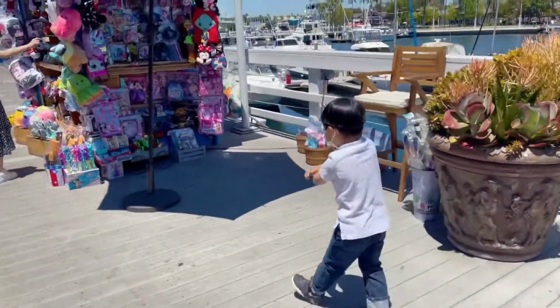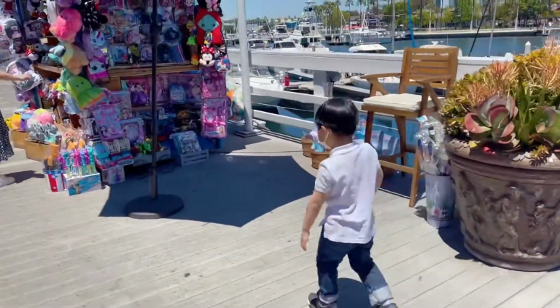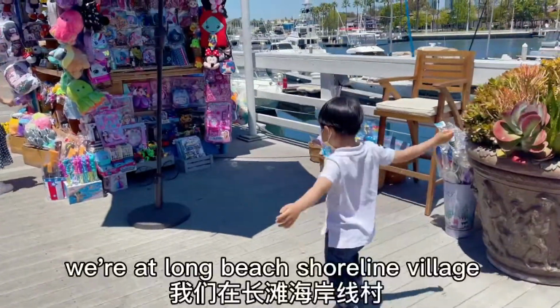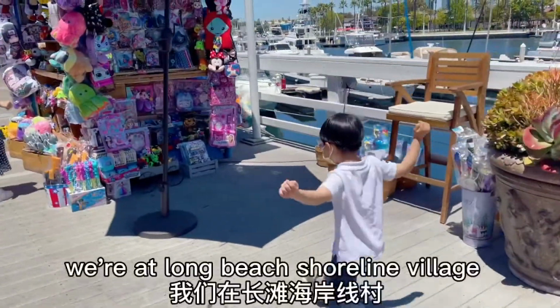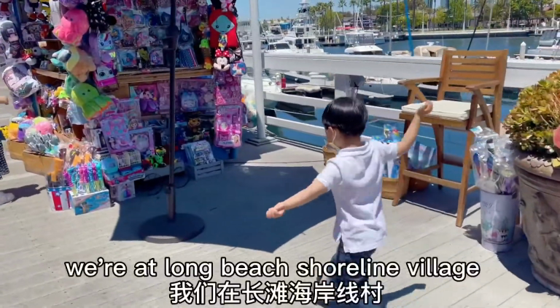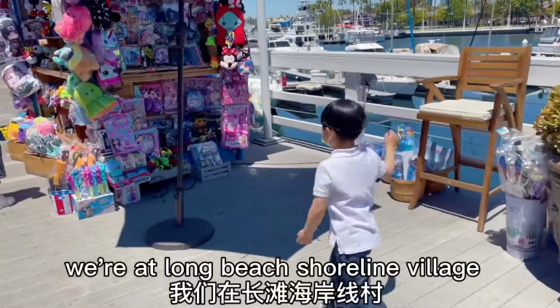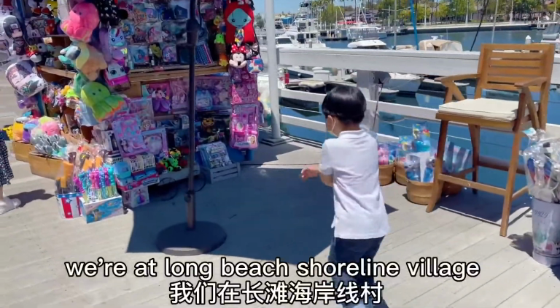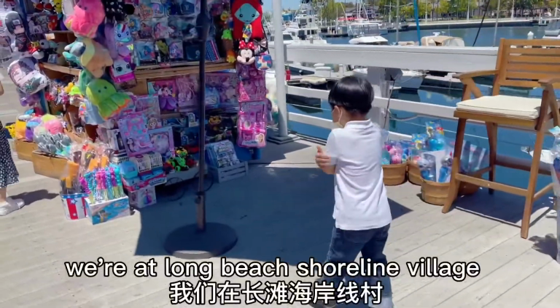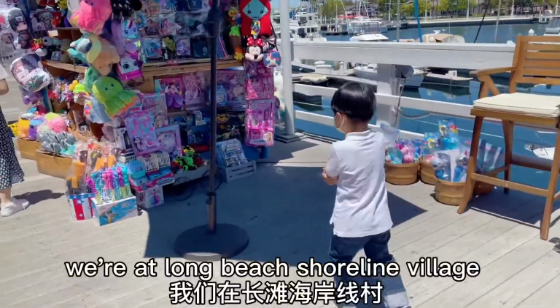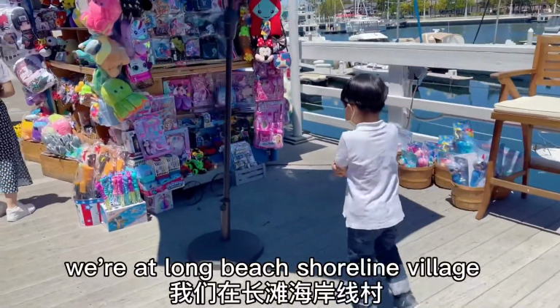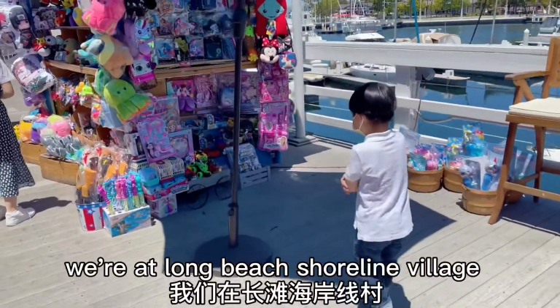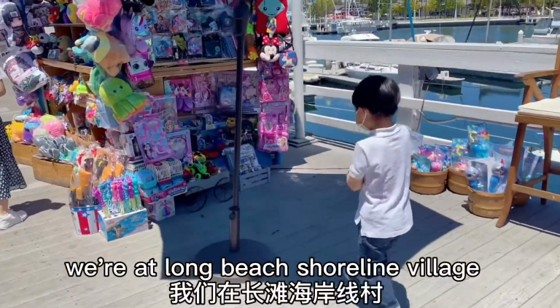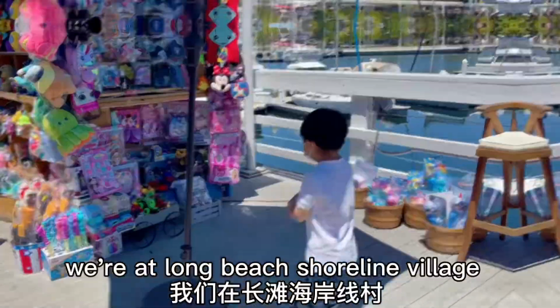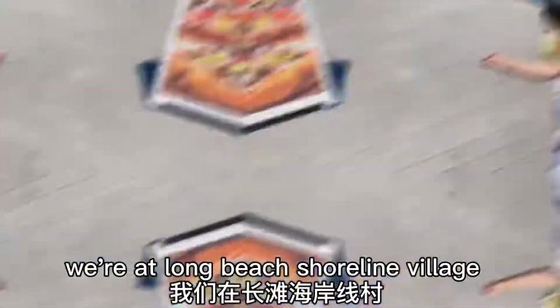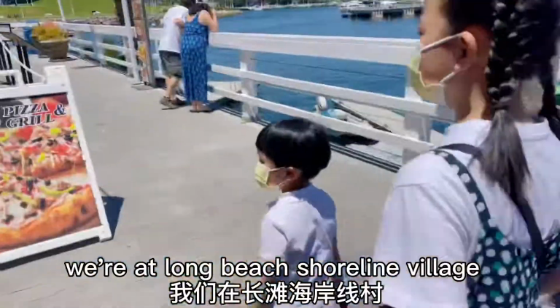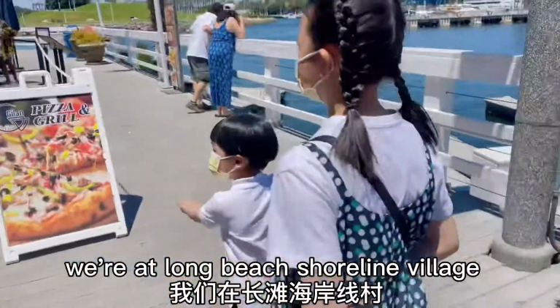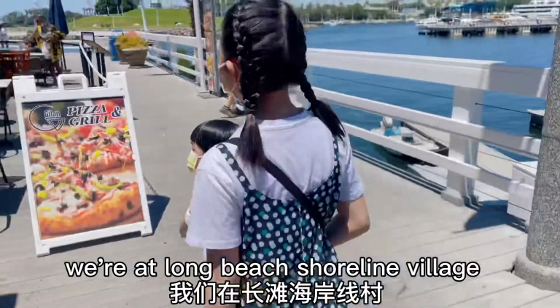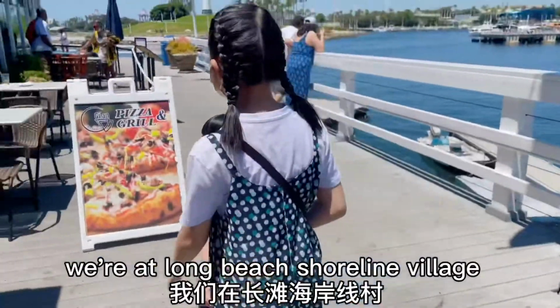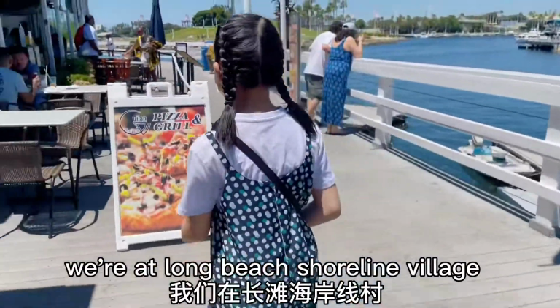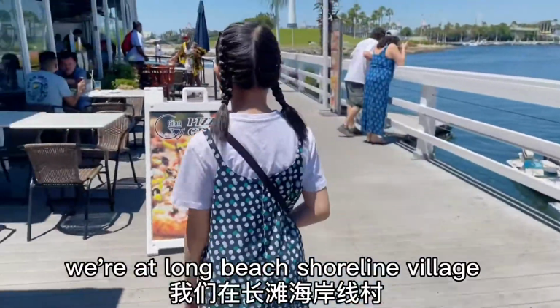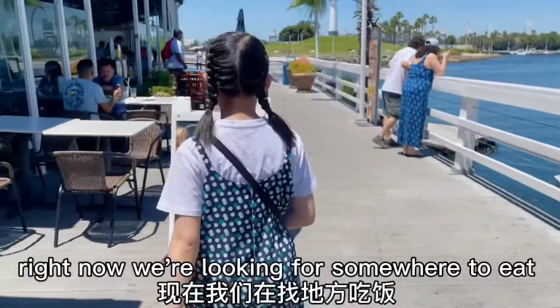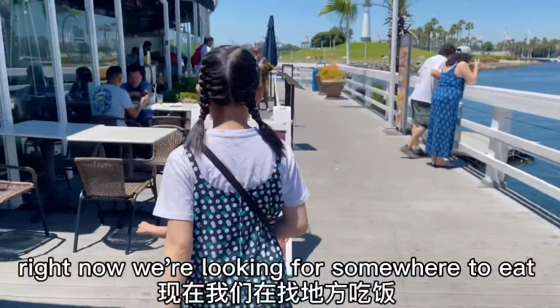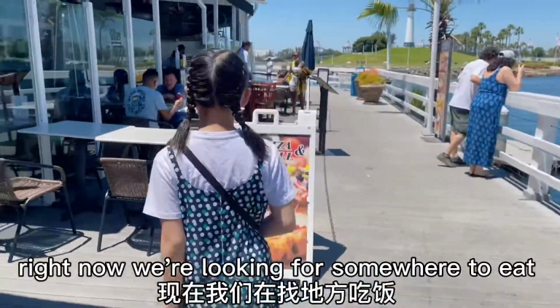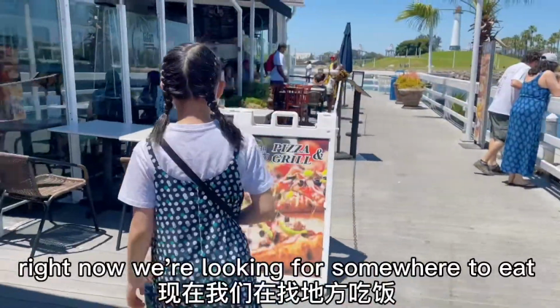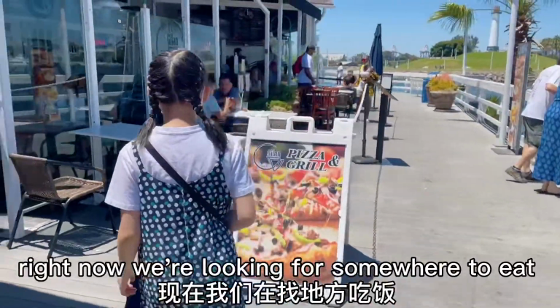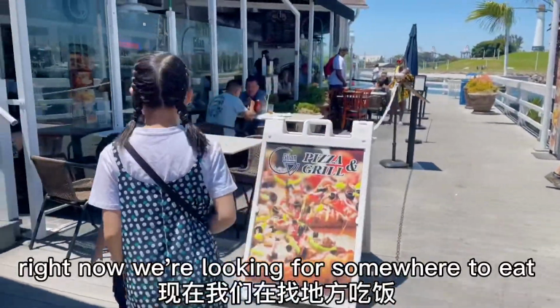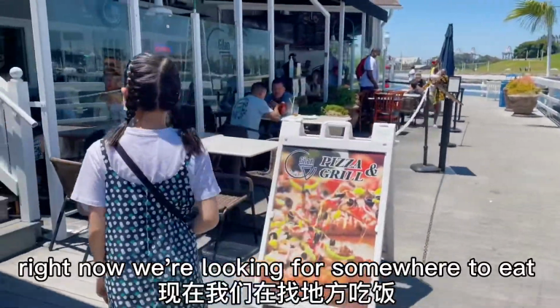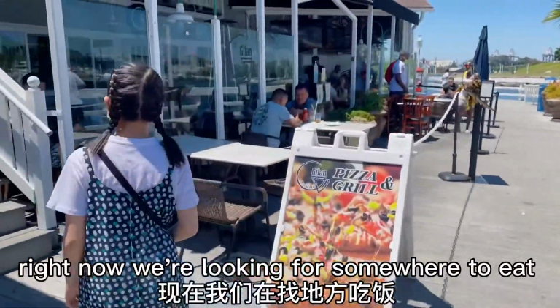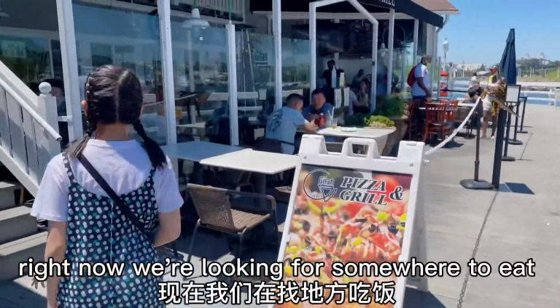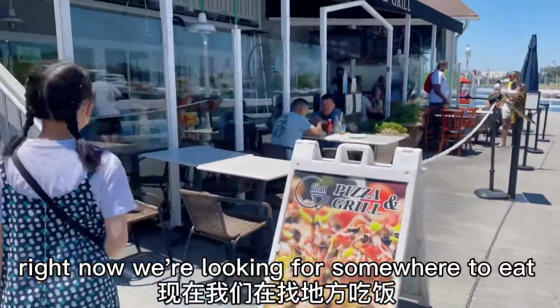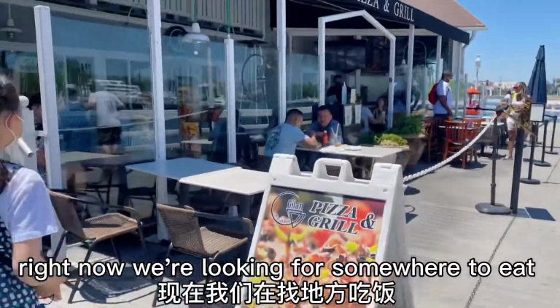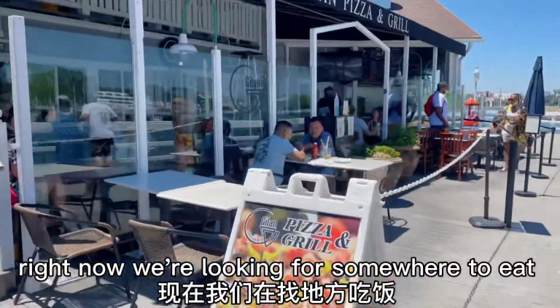We're at Long Beach Shoreline Village. Right now we're looking for somewhere to eat.